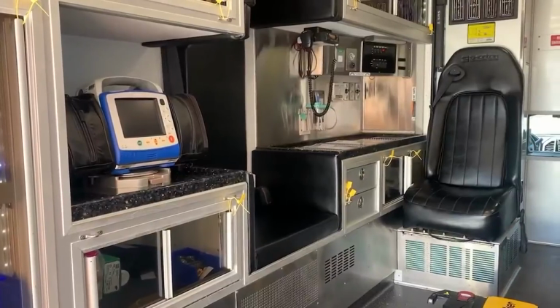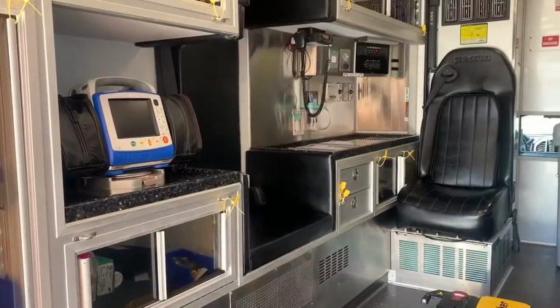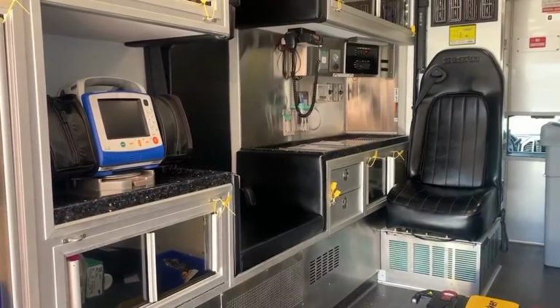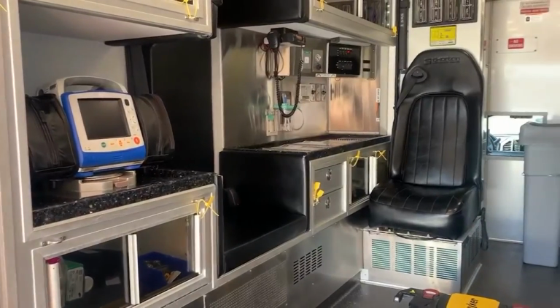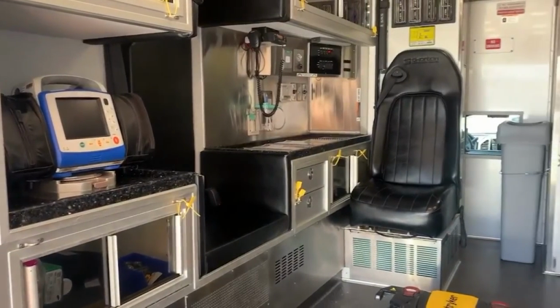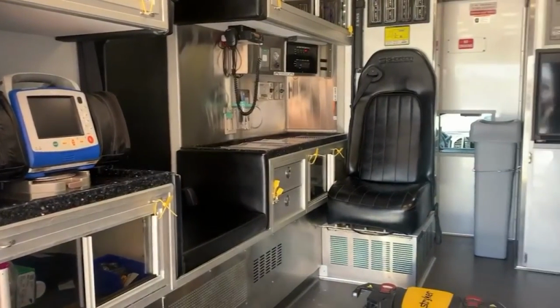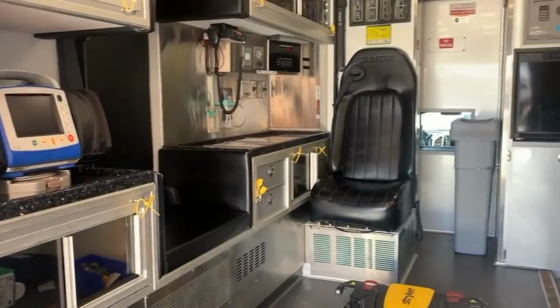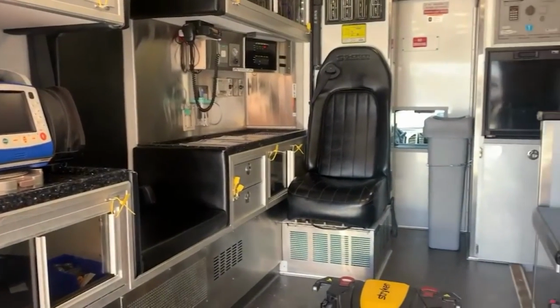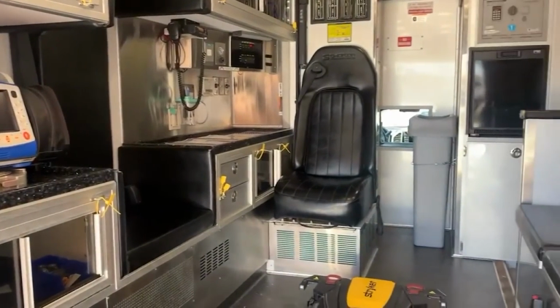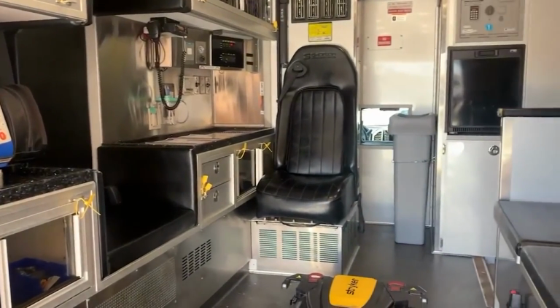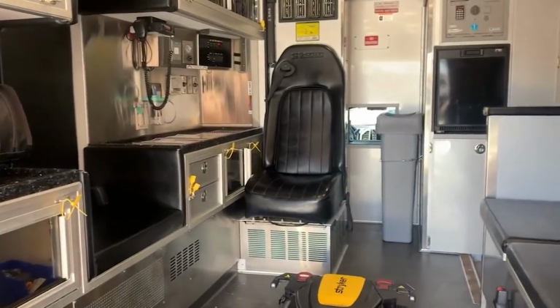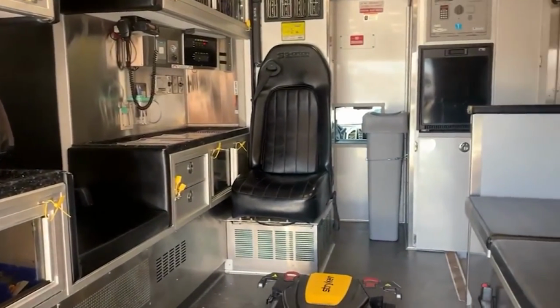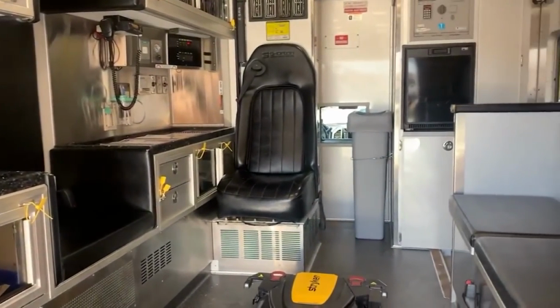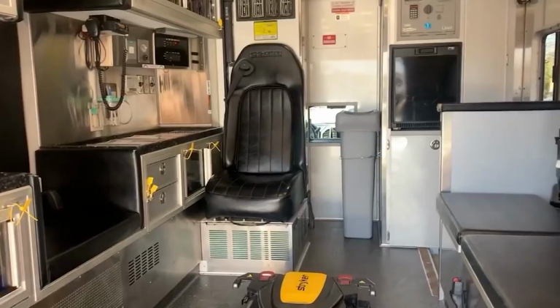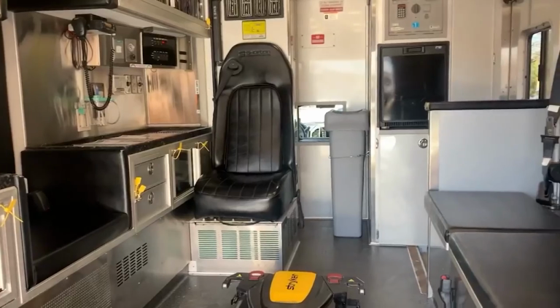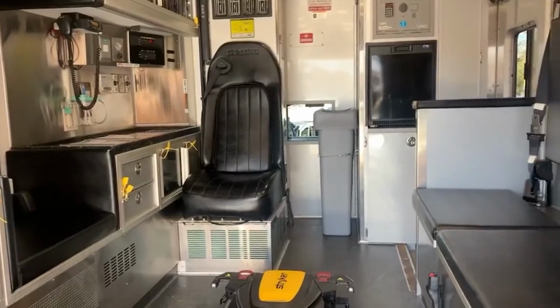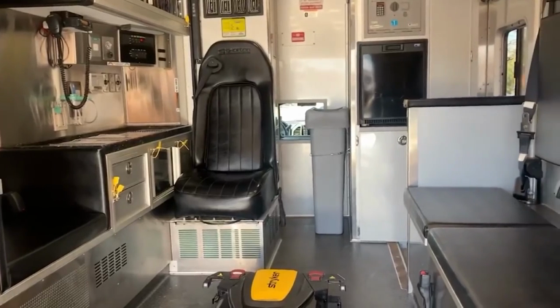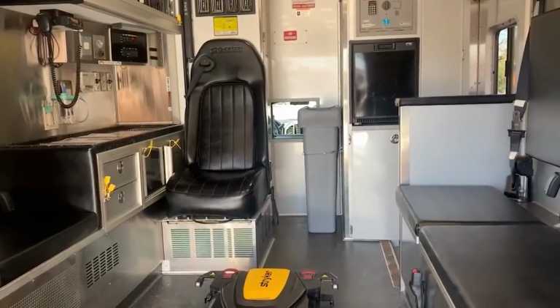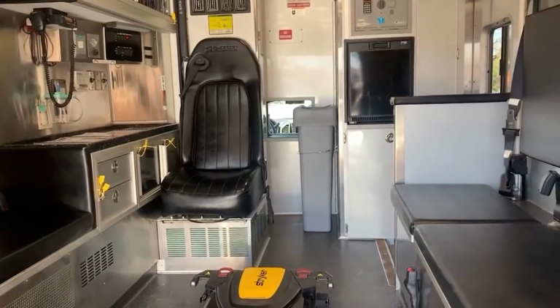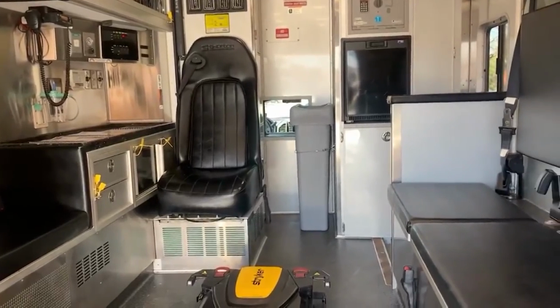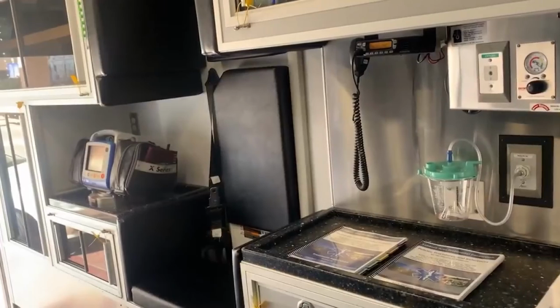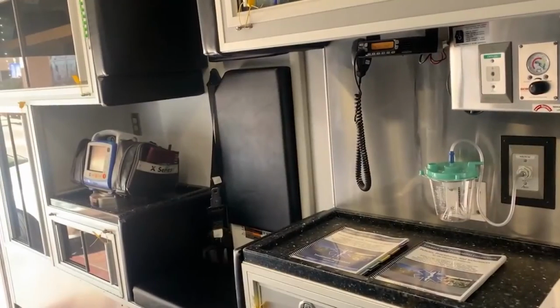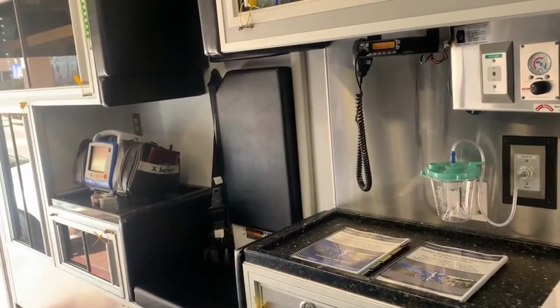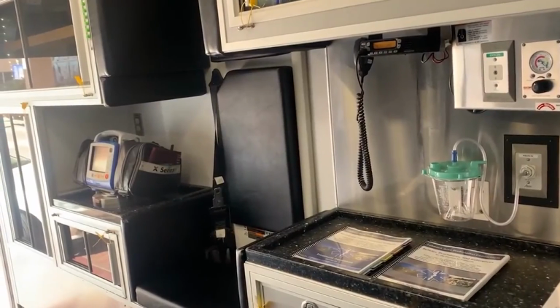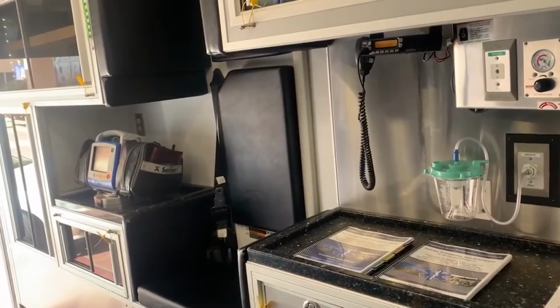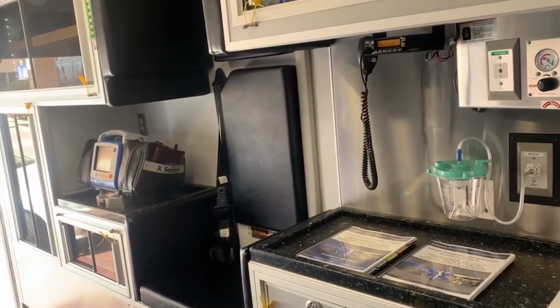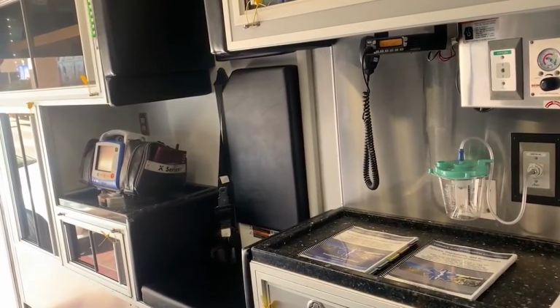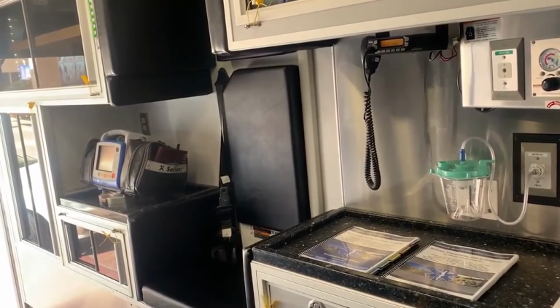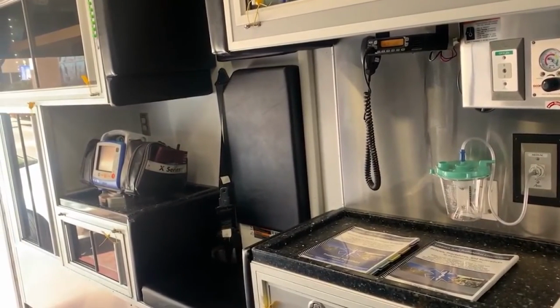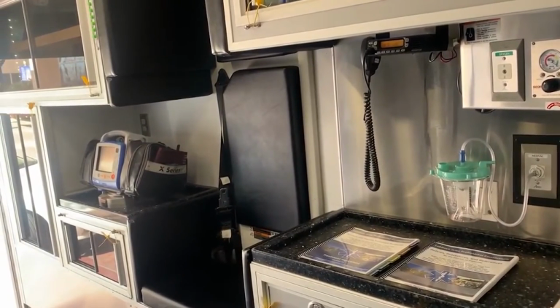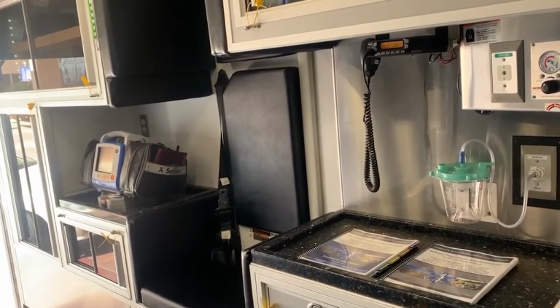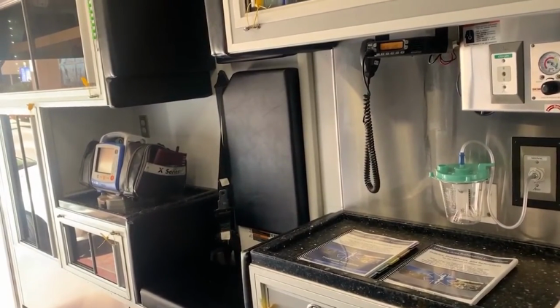The ambulance is specifically made for children, with smaller equipment and an isolette to transport babies, and it's ready to roll any day now.